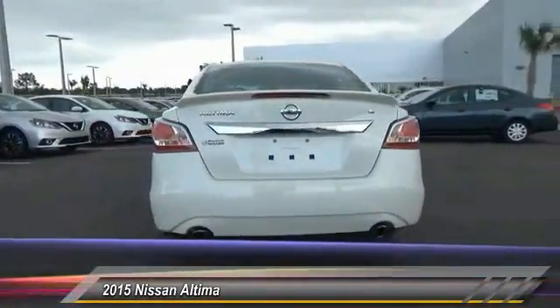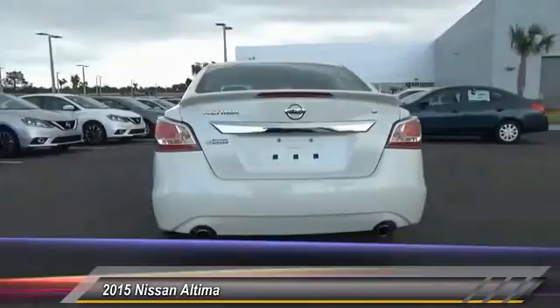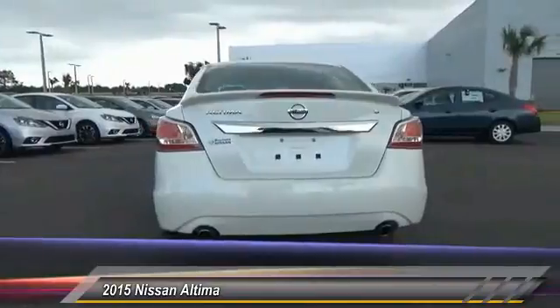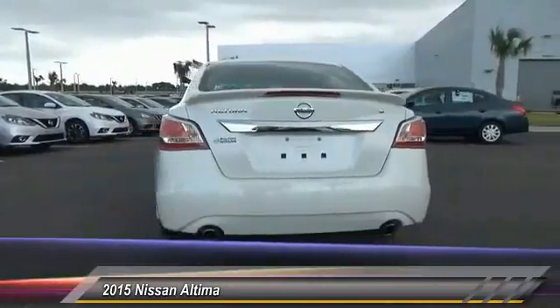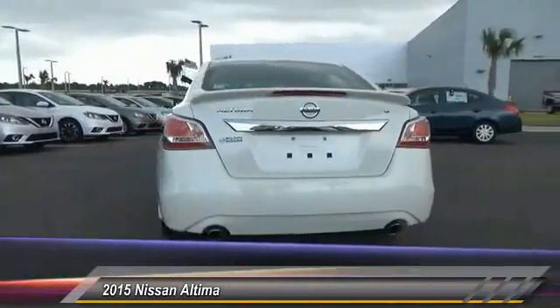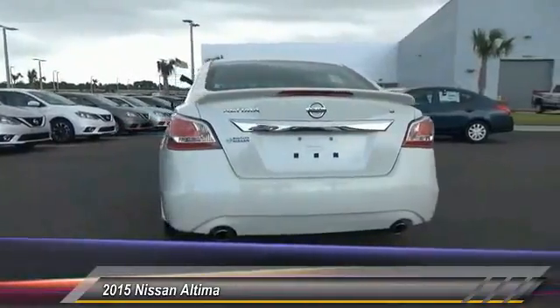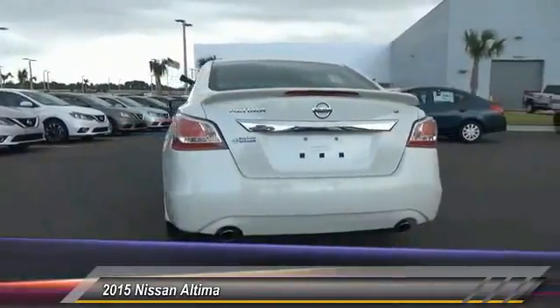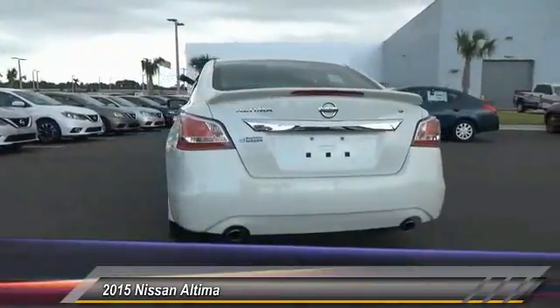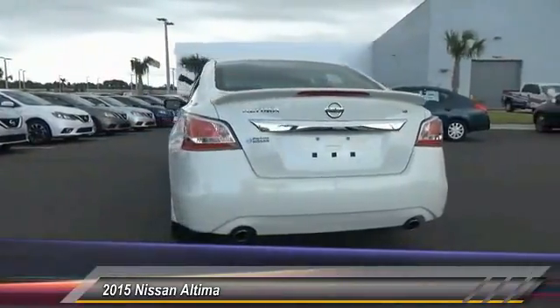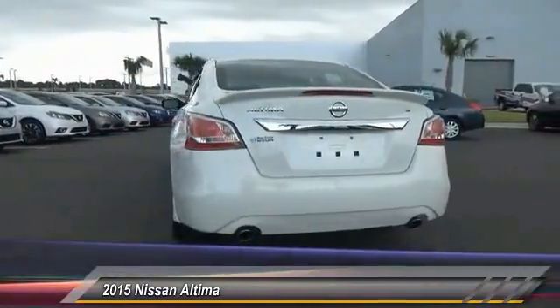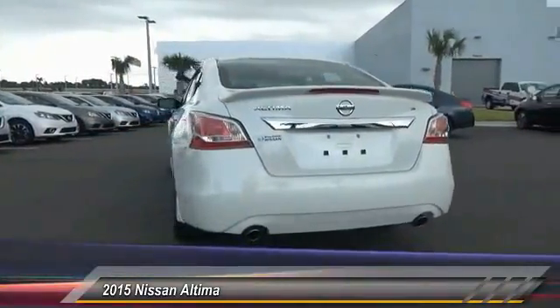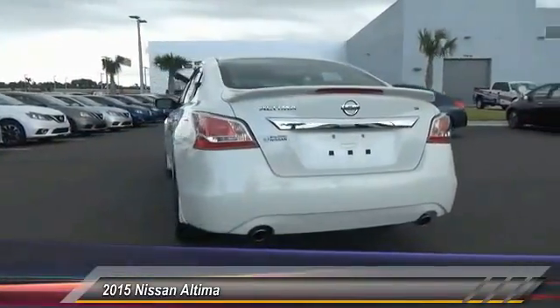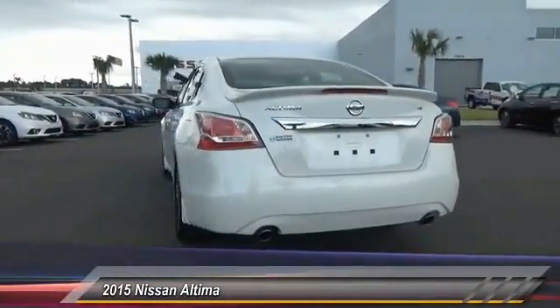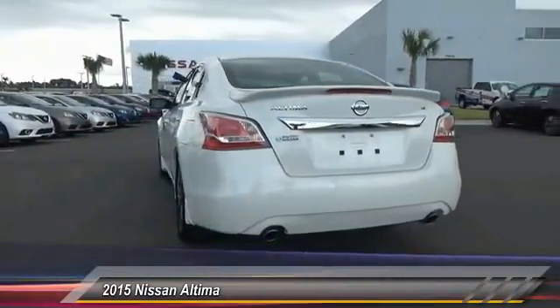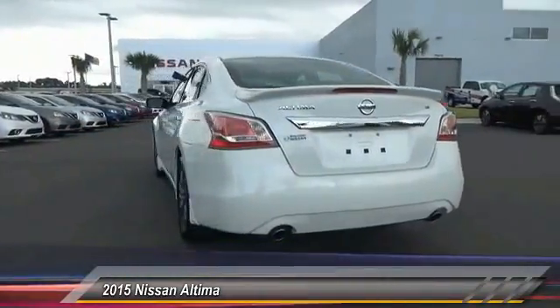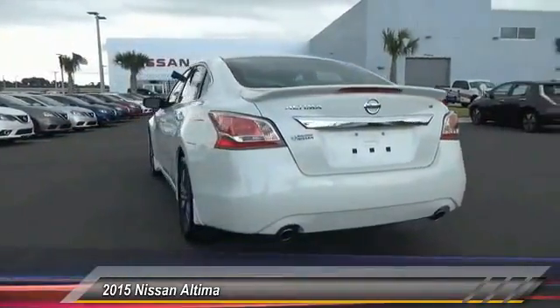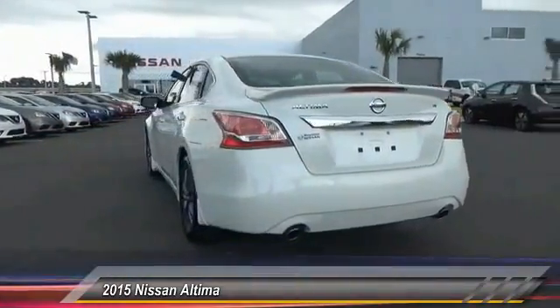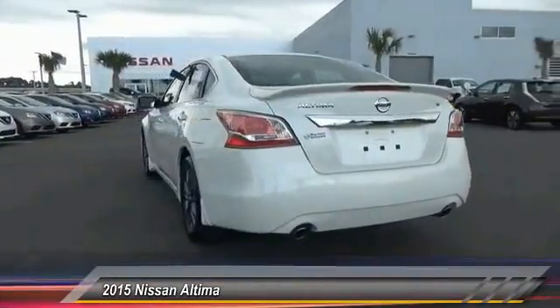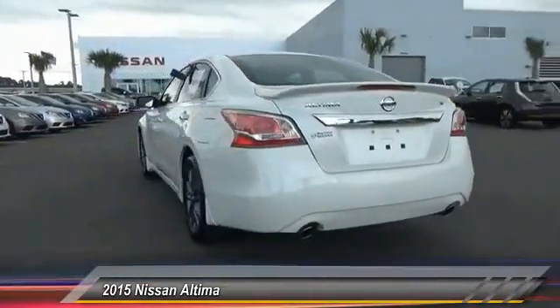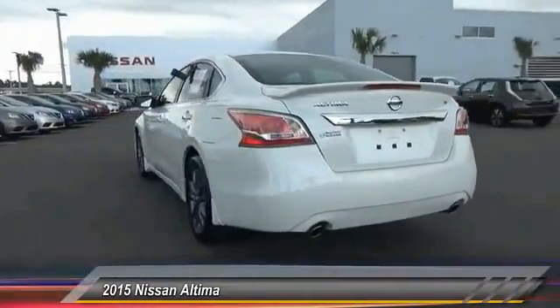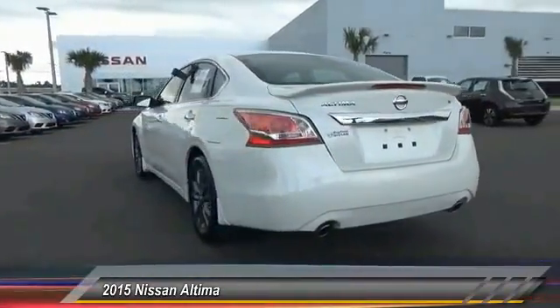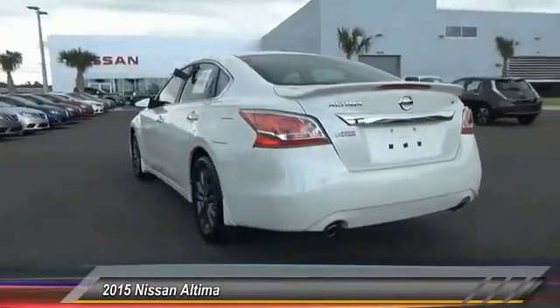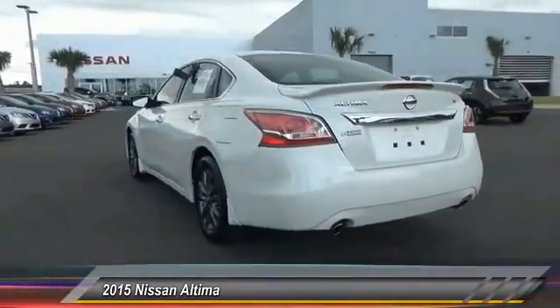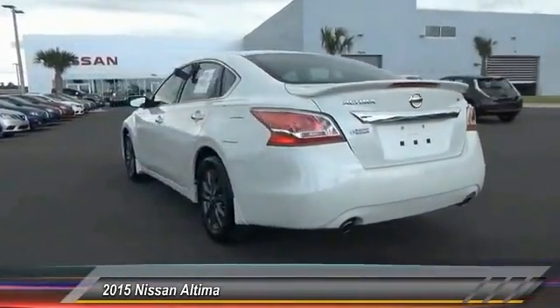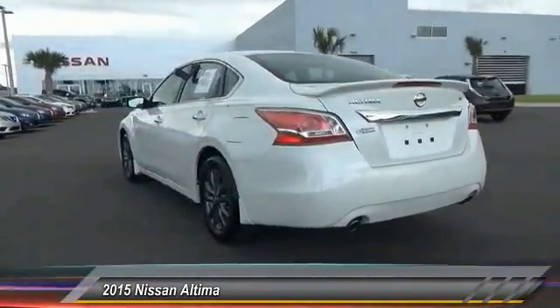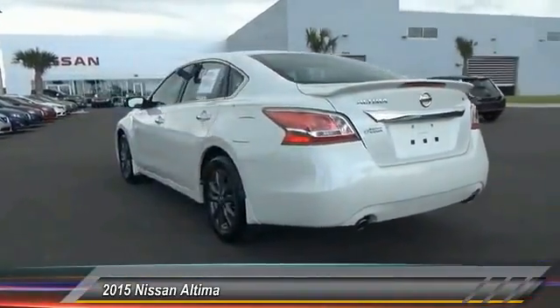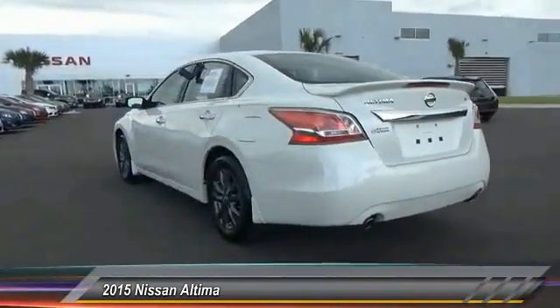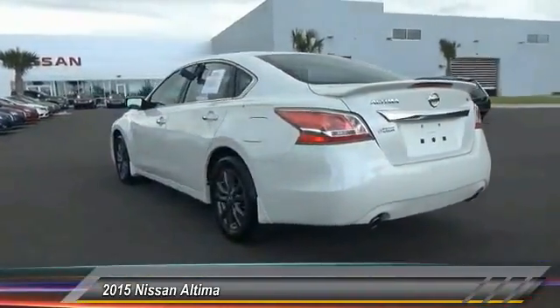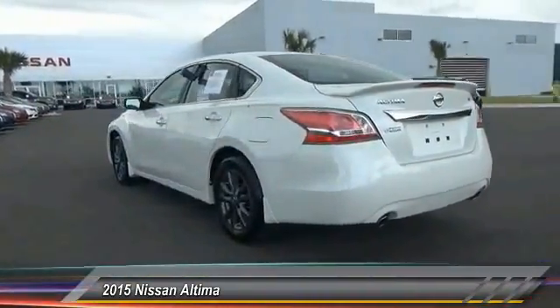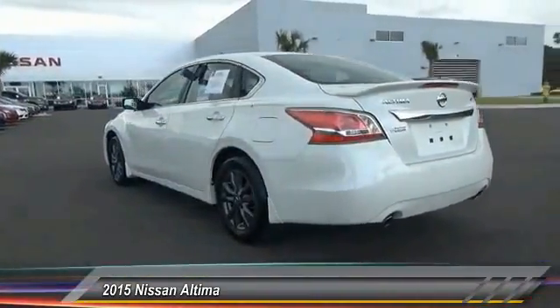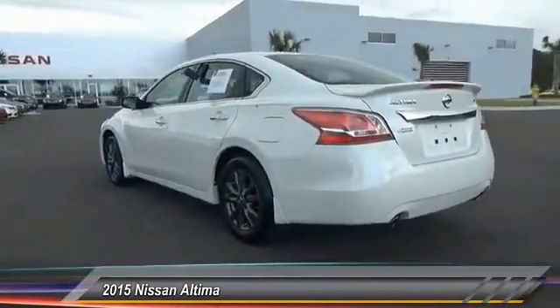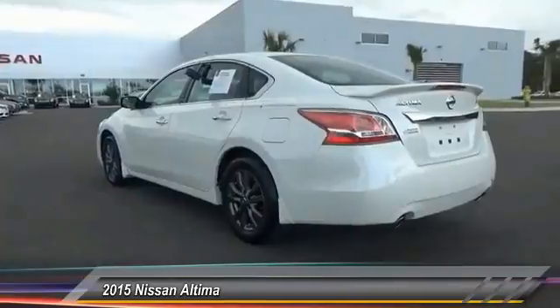And is priced below $25,000. This vehicle has less than 4,000 miles.